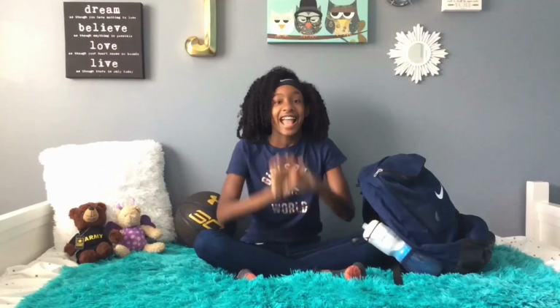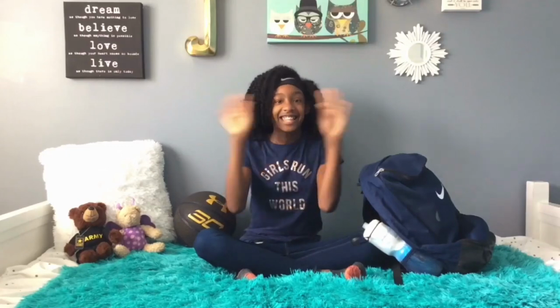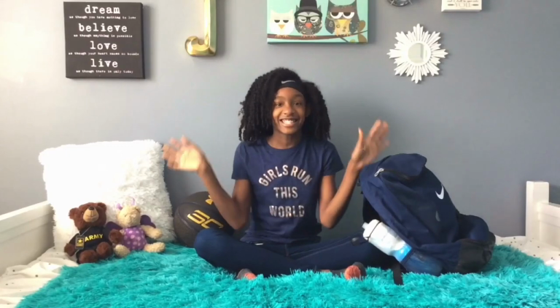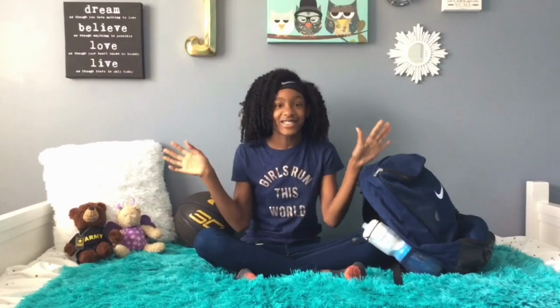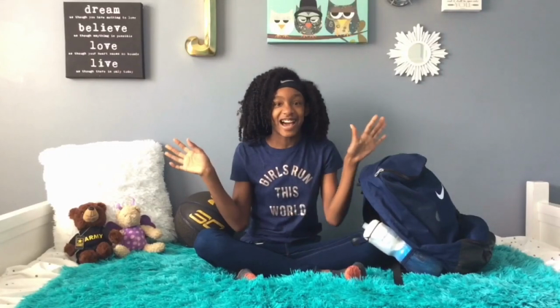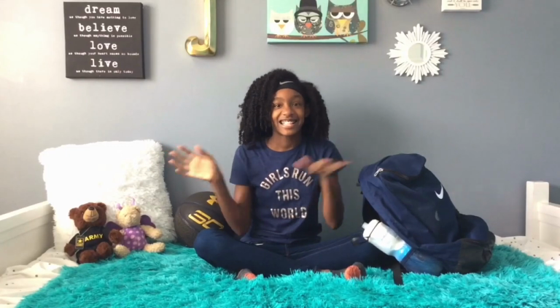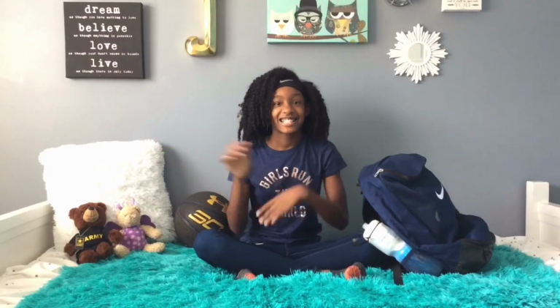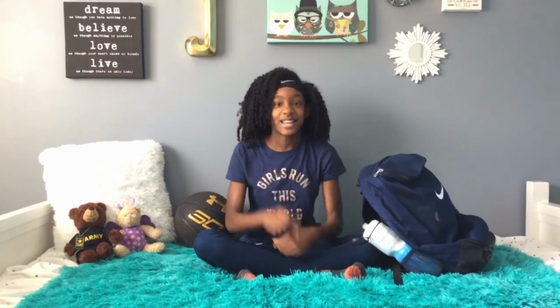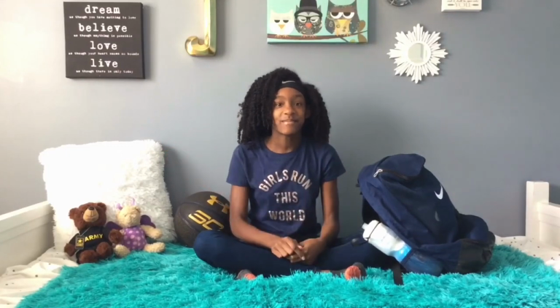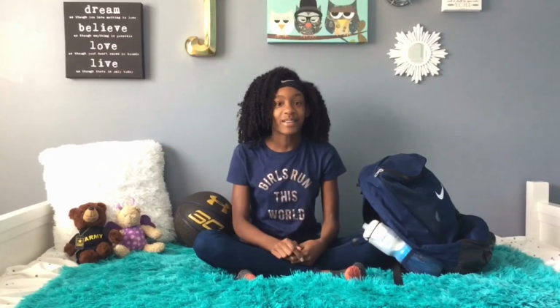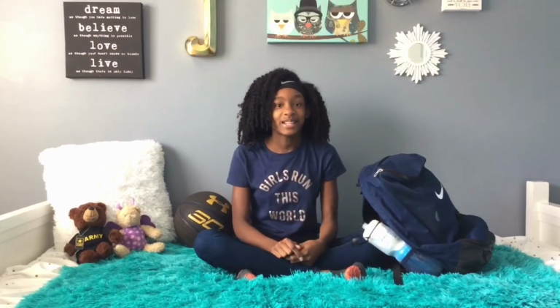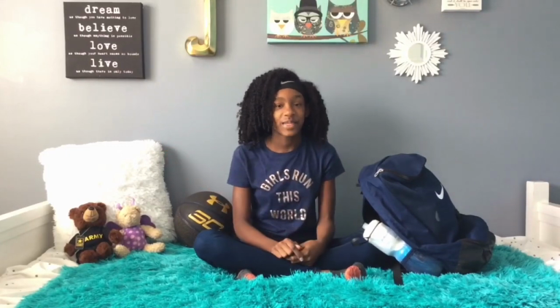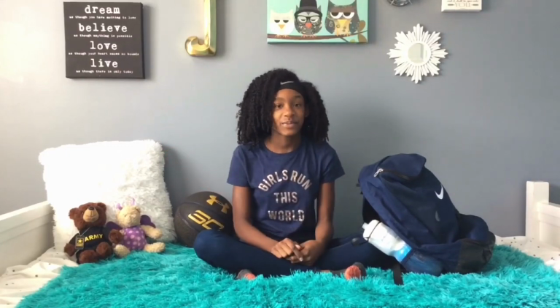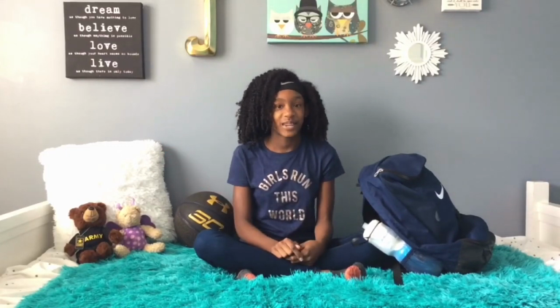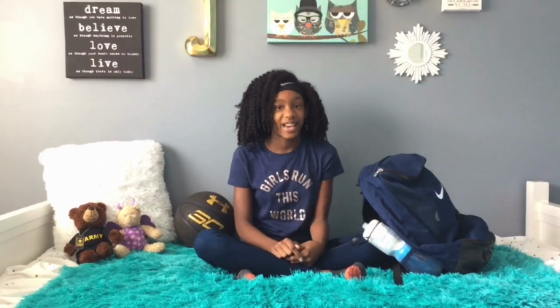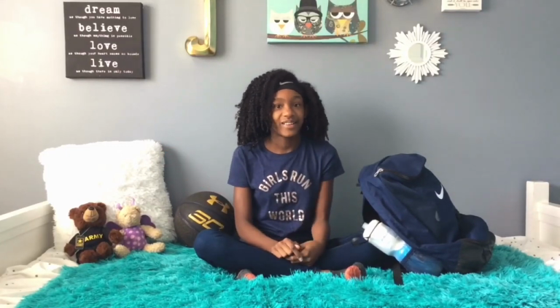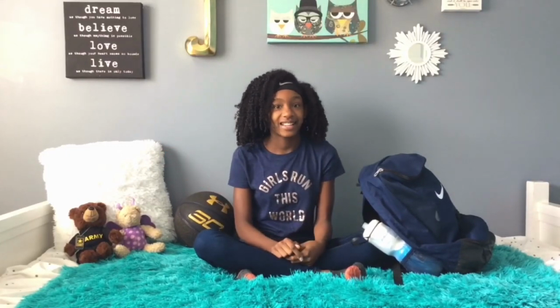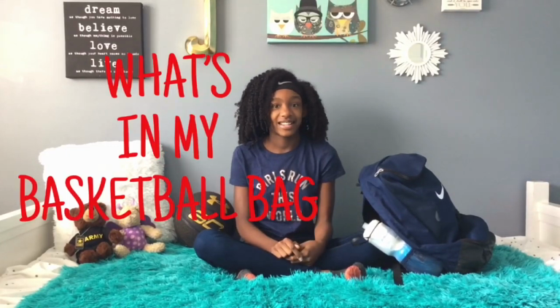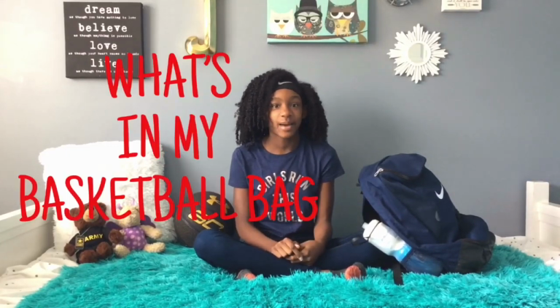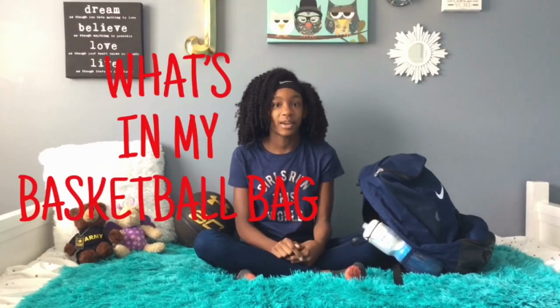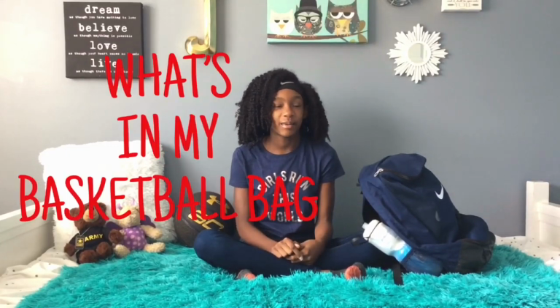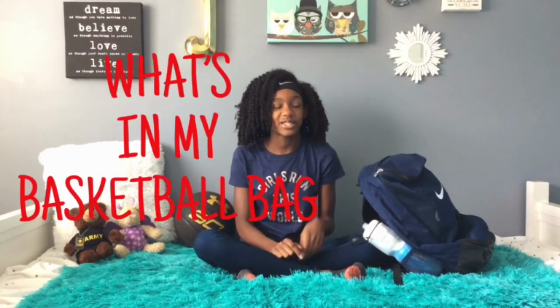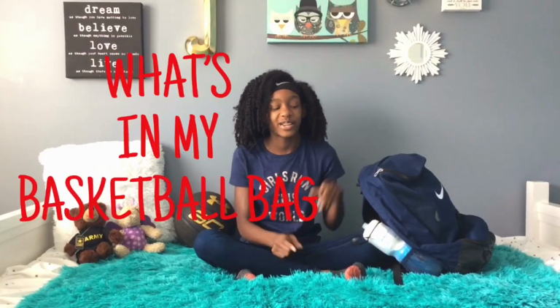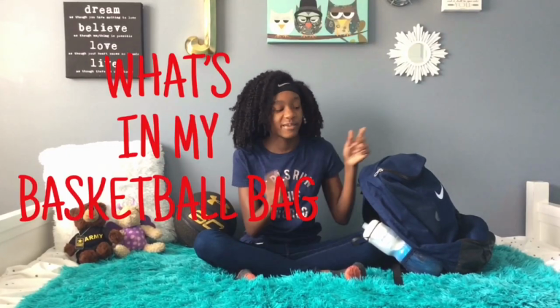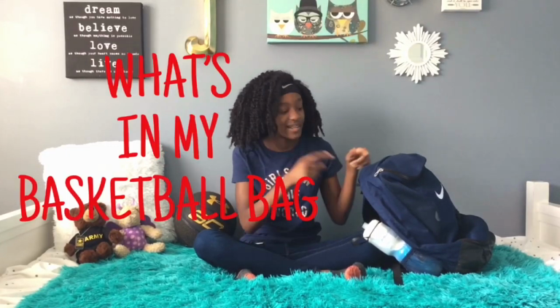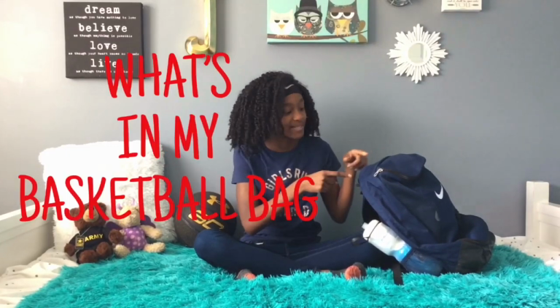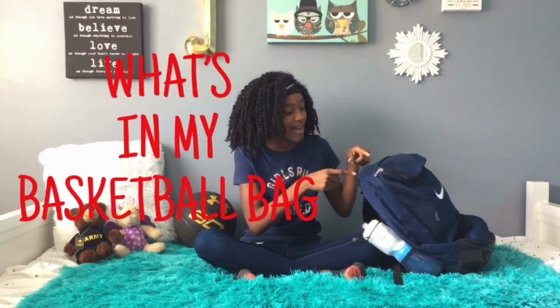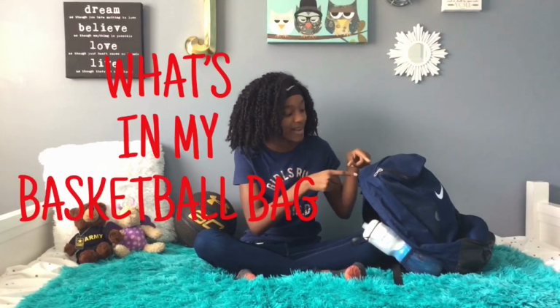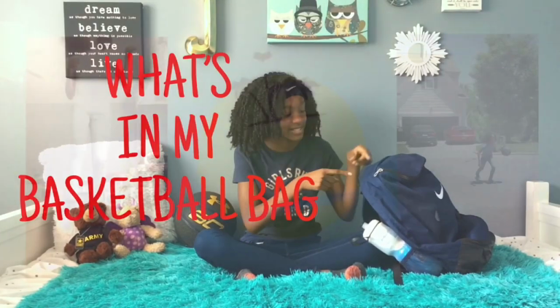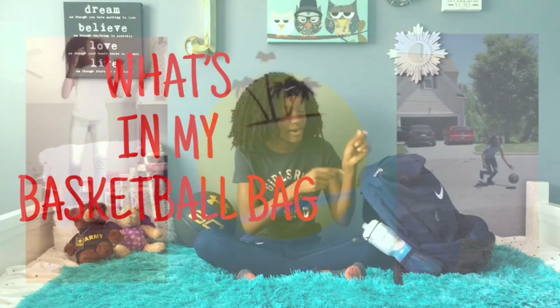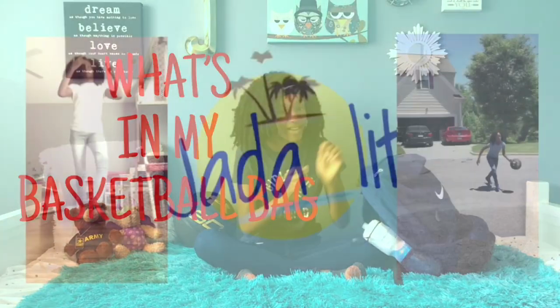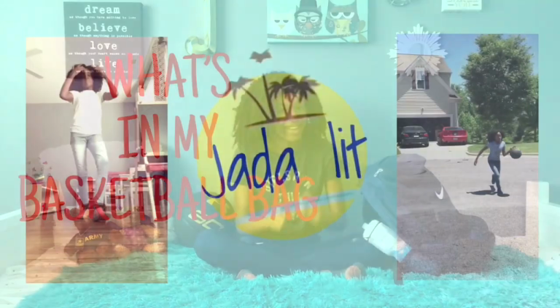Hey Liz Squad! Today I'm back with another video and today I'm going to be showing you what's in my basketball bag.